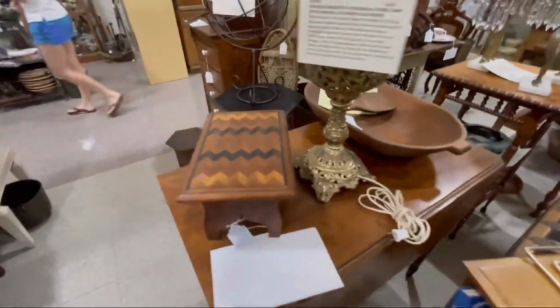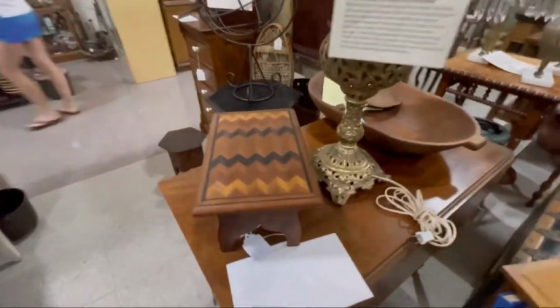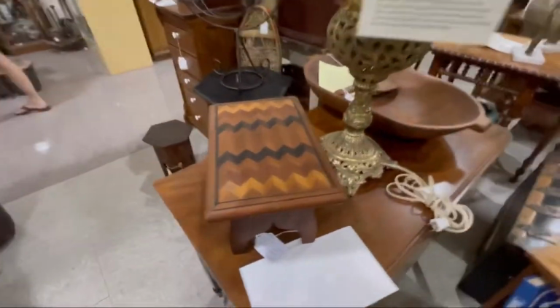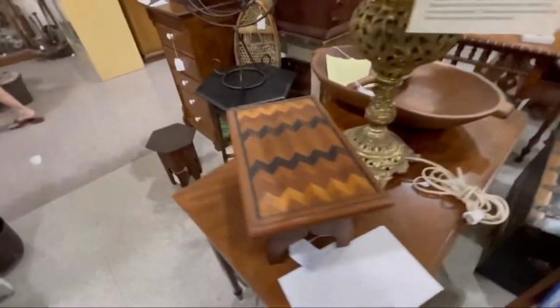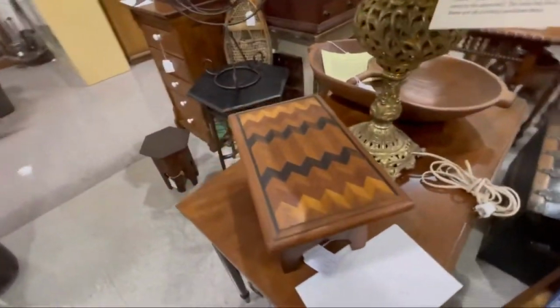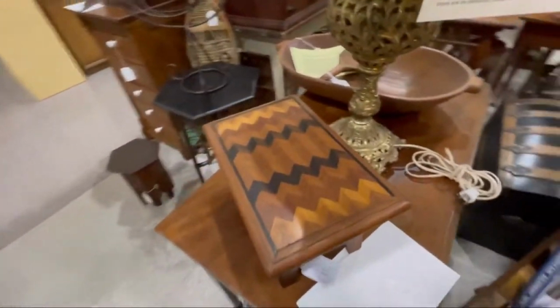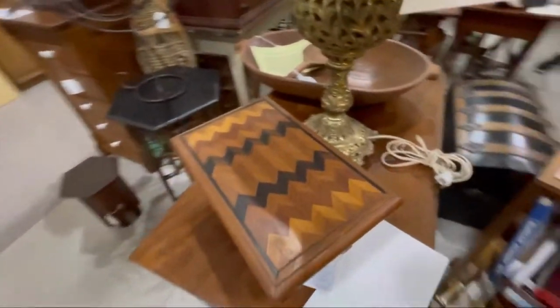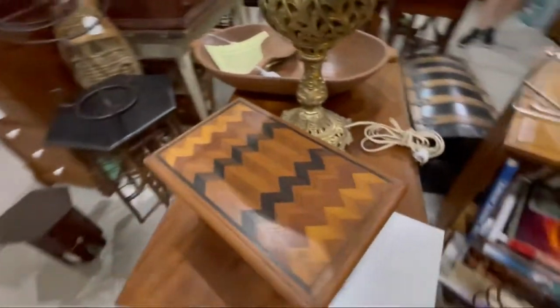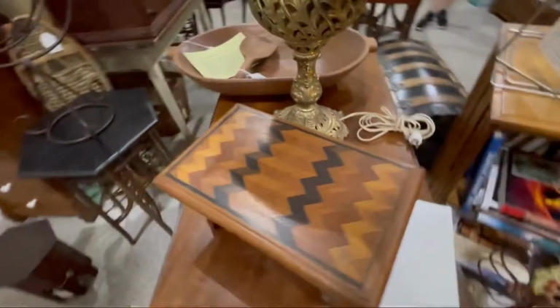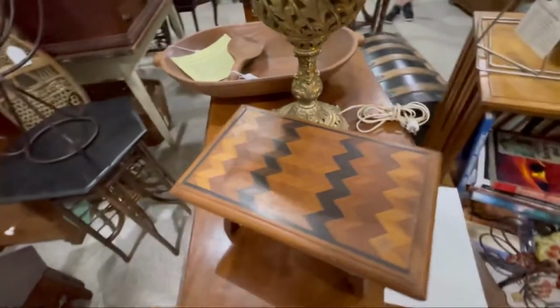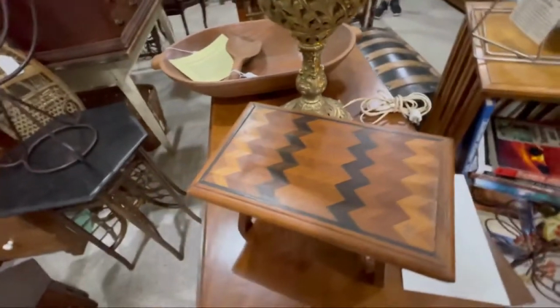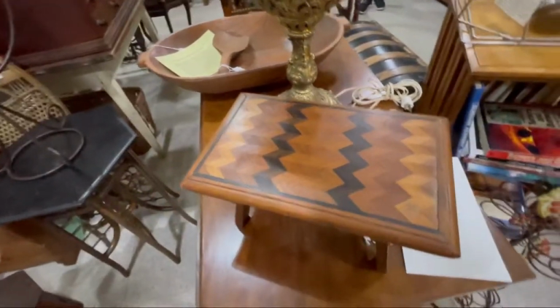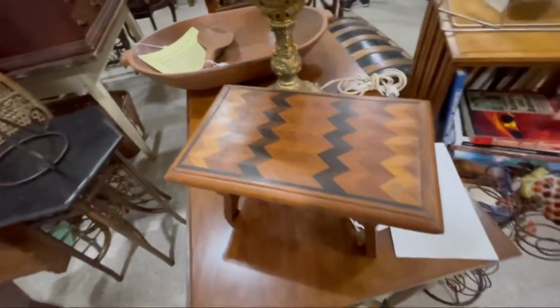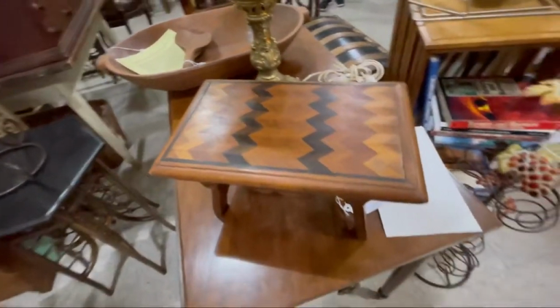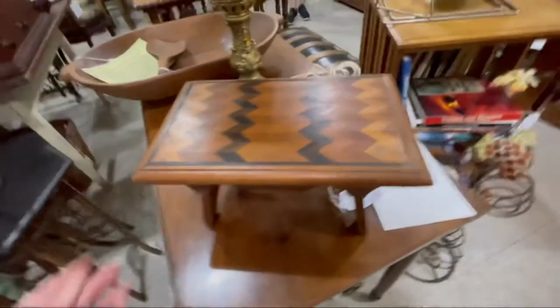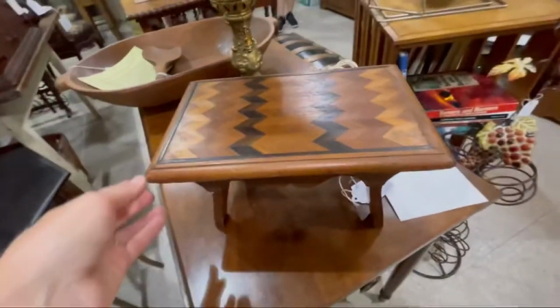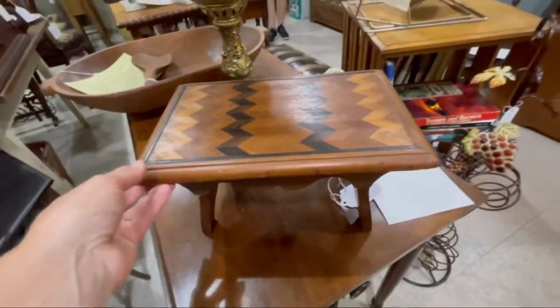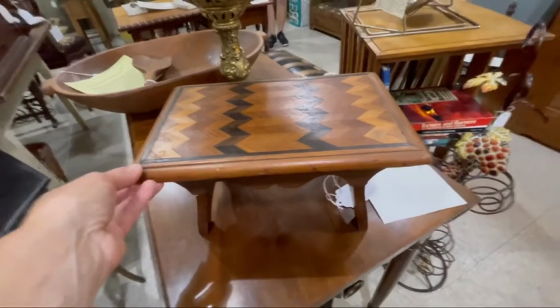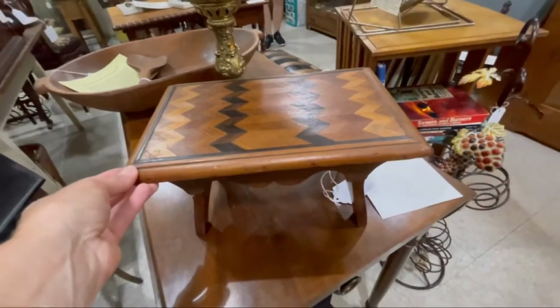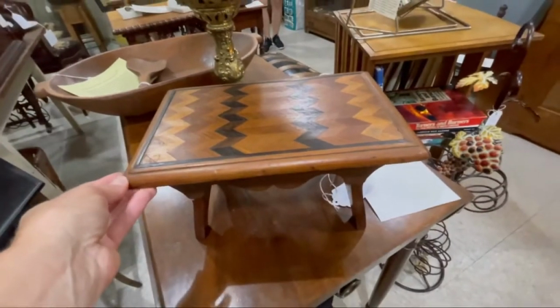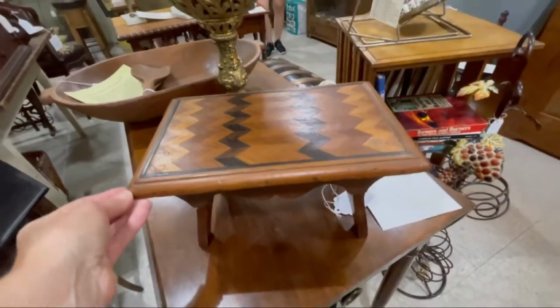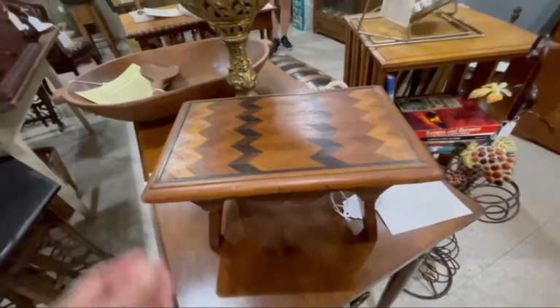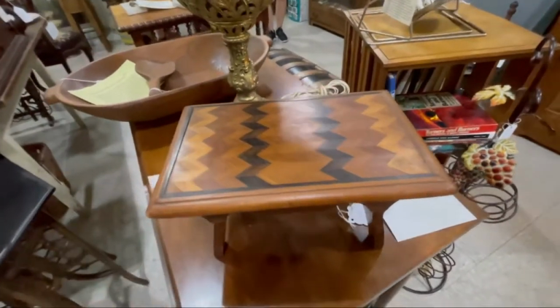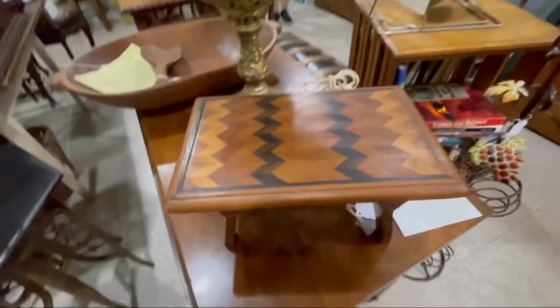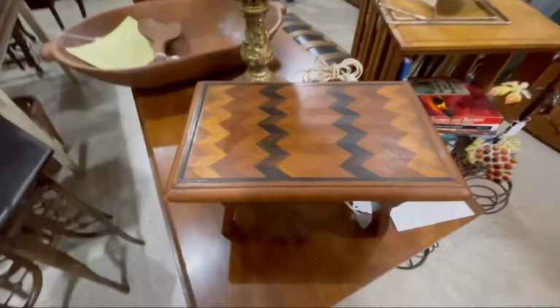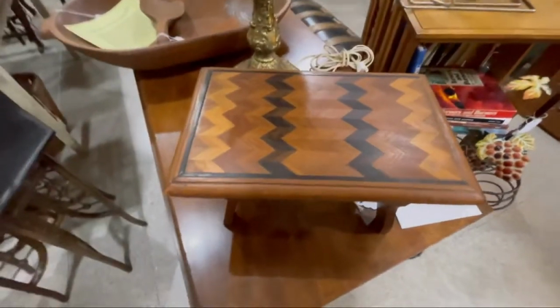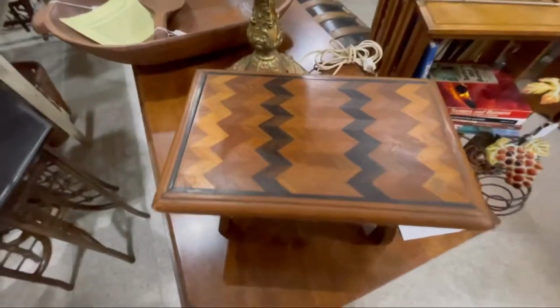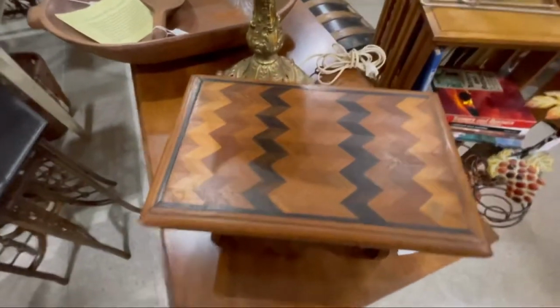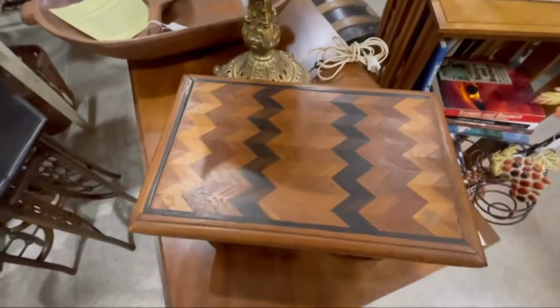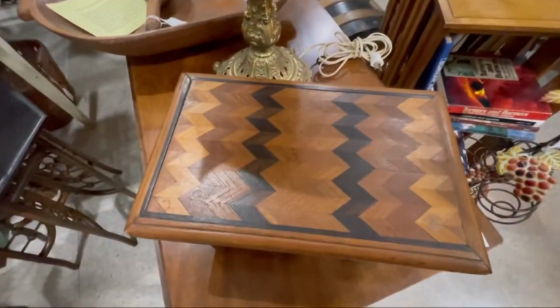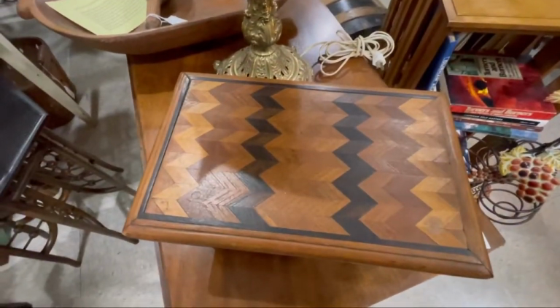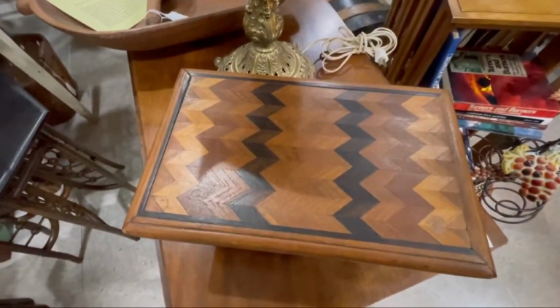Look at this little bitty inlaid table — look how tiny it is. Gorgeous.